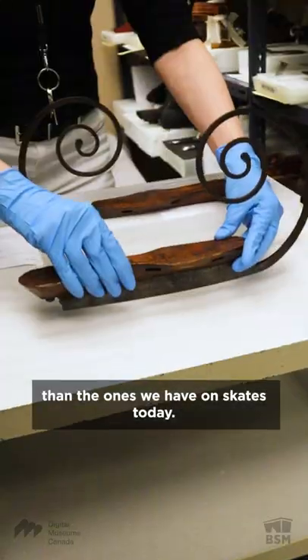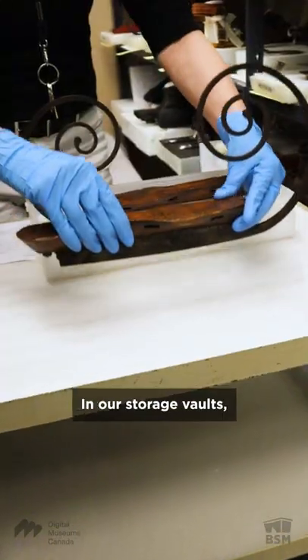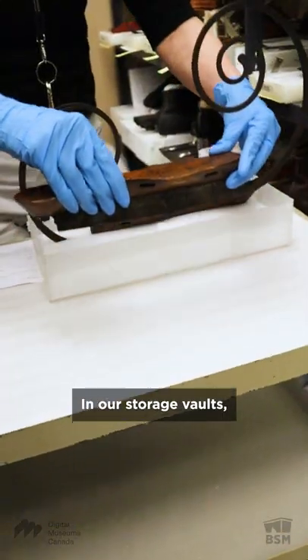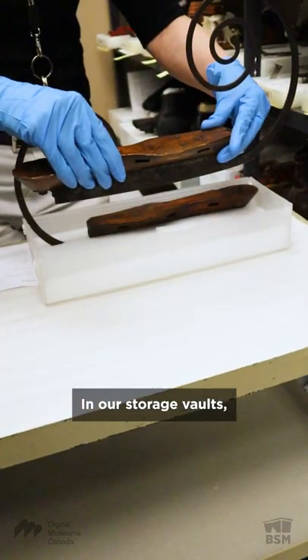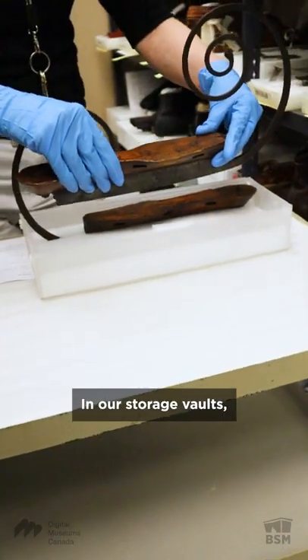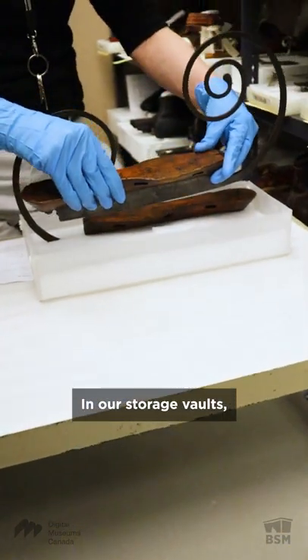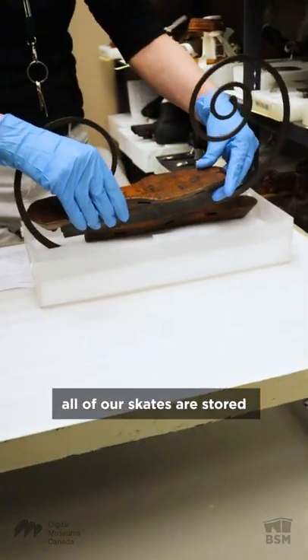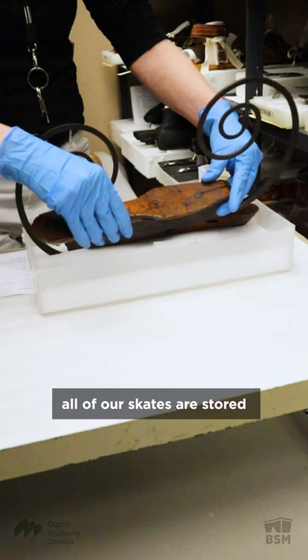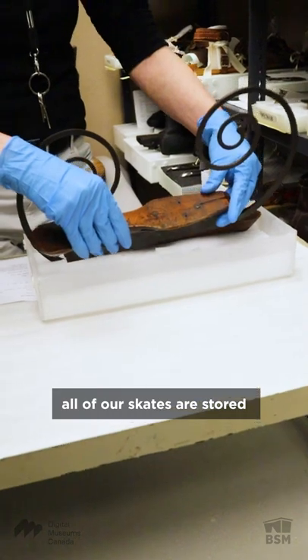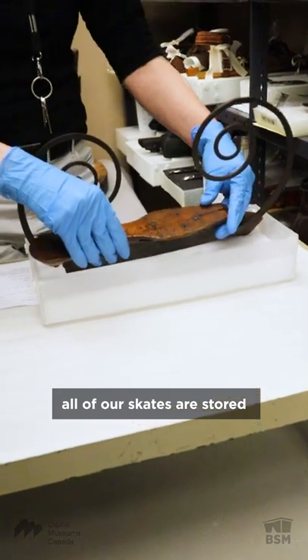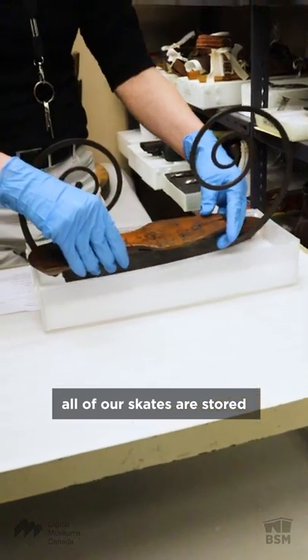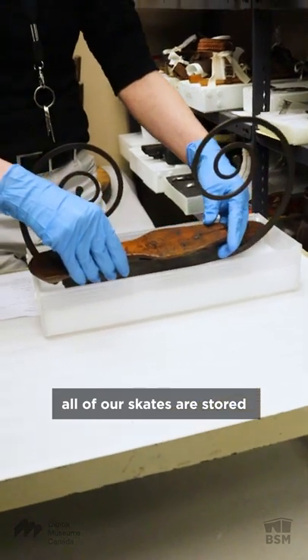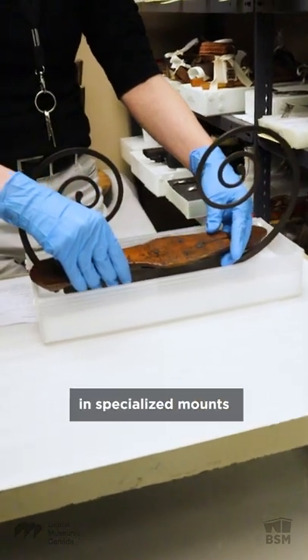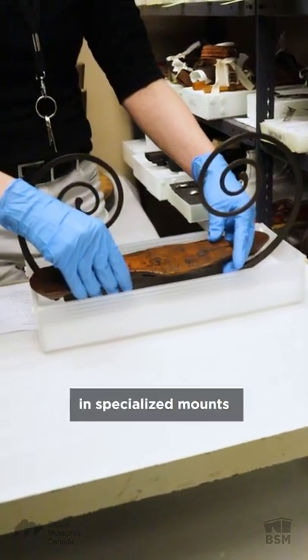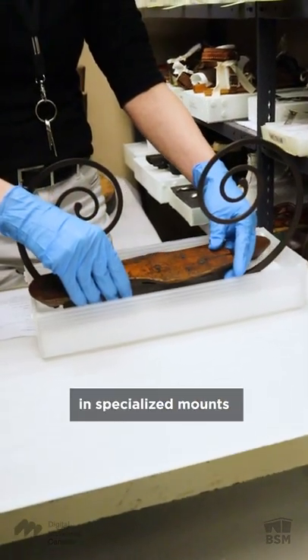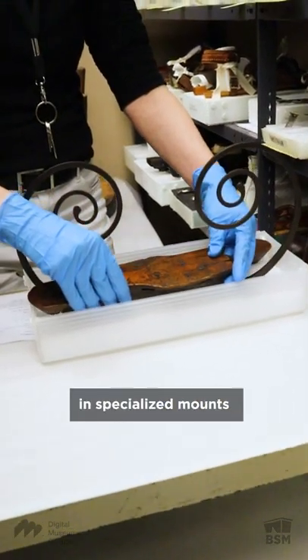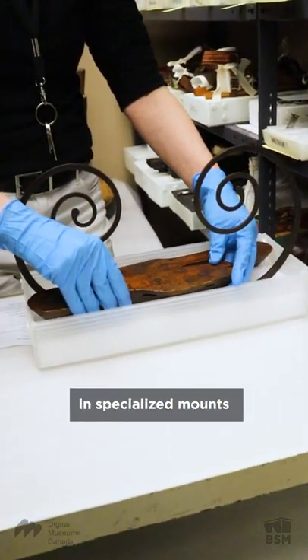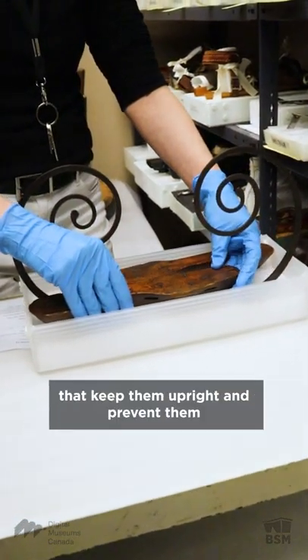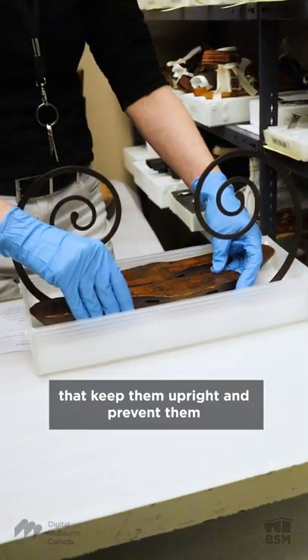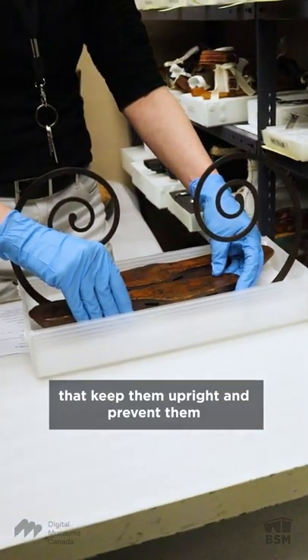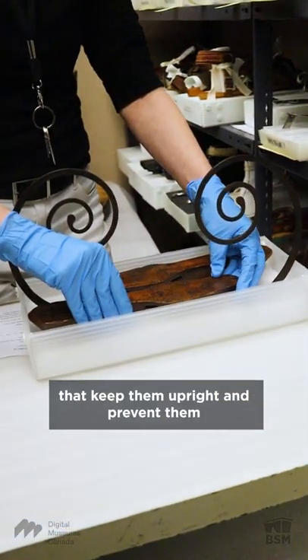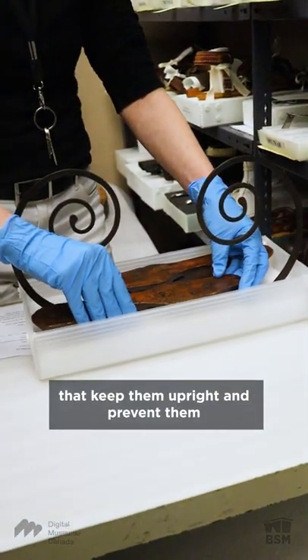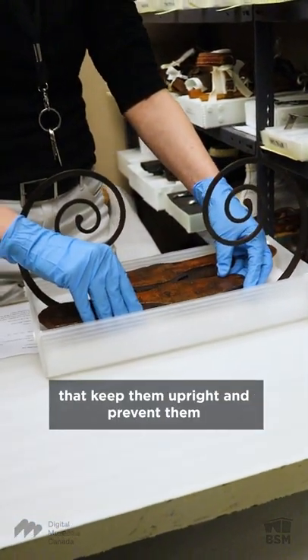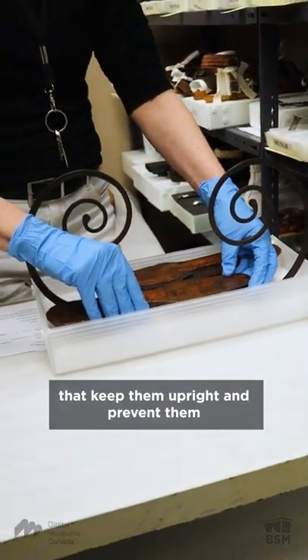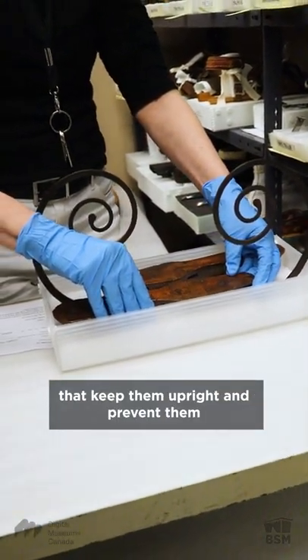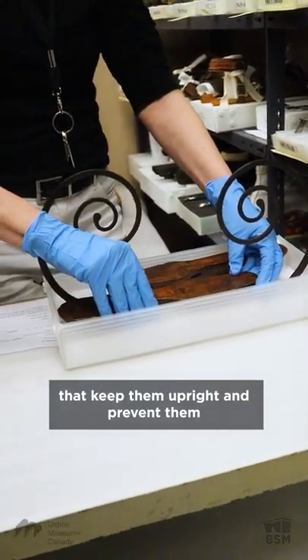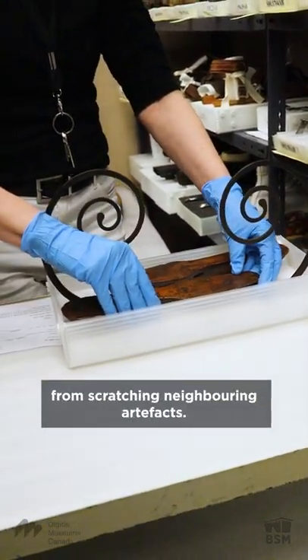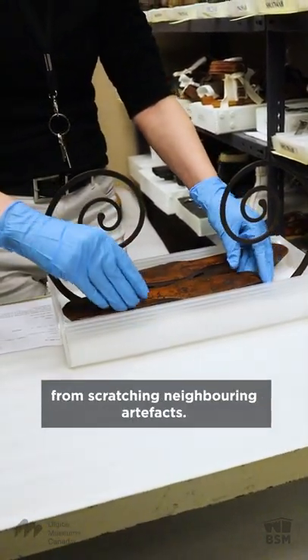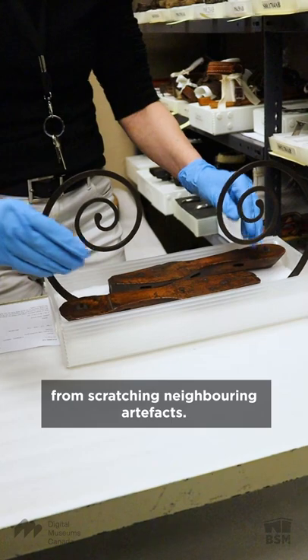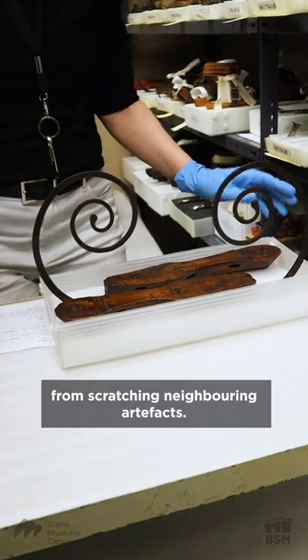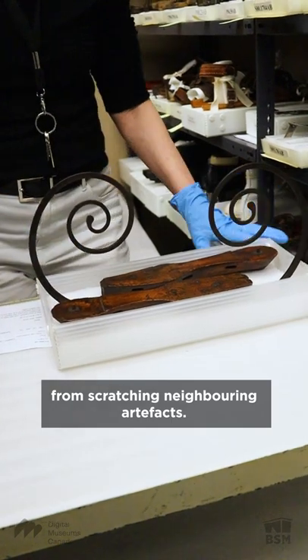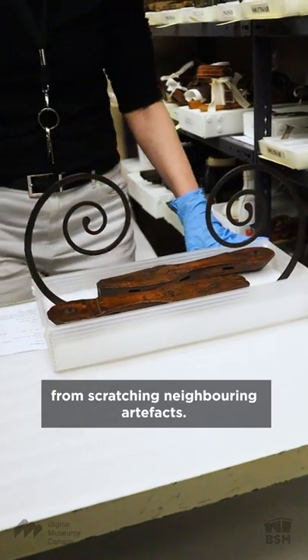In our storage vaults, all of our skates are stored in specialized mounts that keep them upright and prevent them from scratching neighboring artifacts.